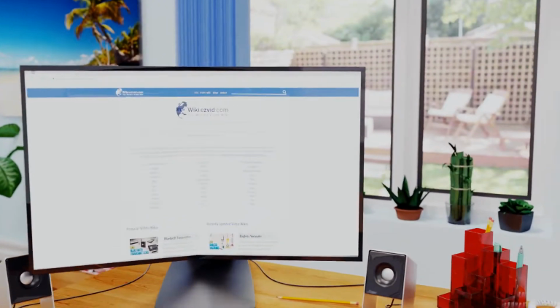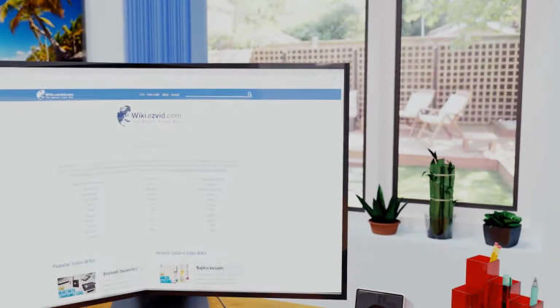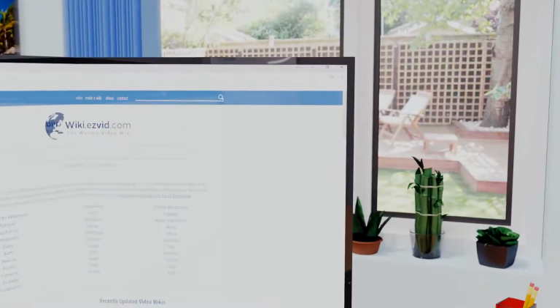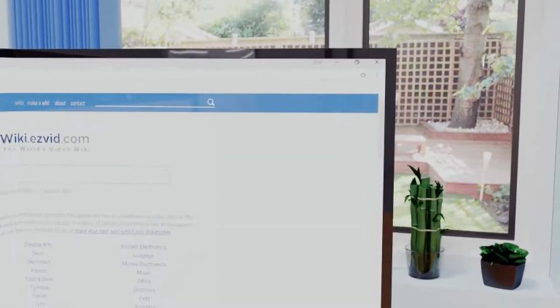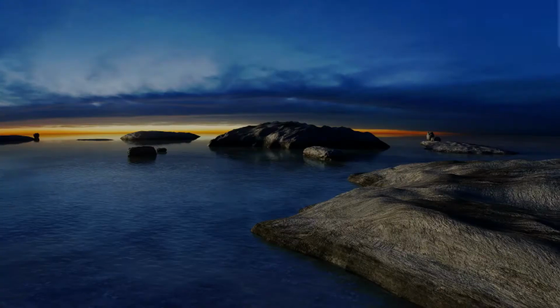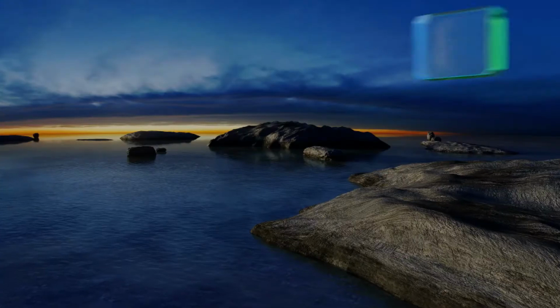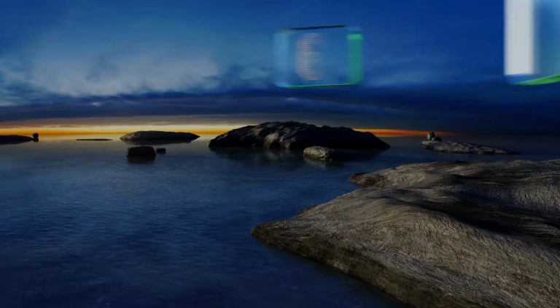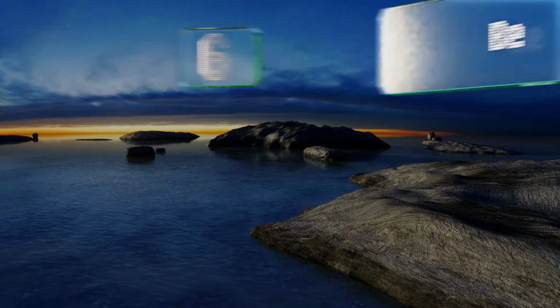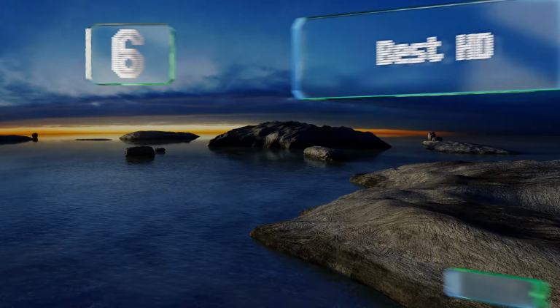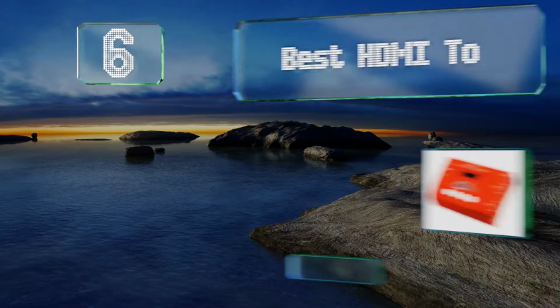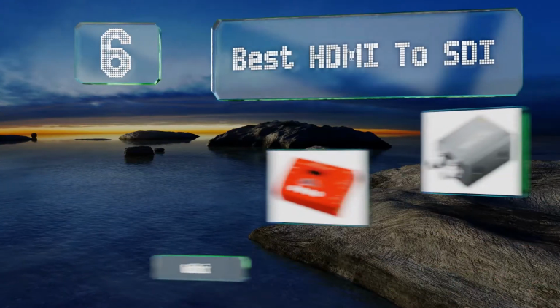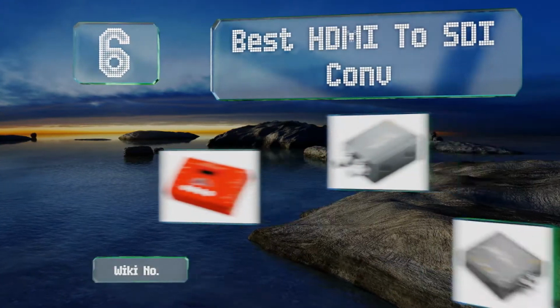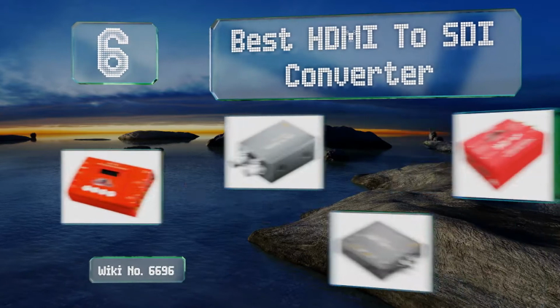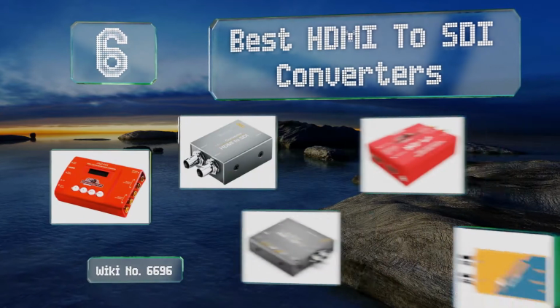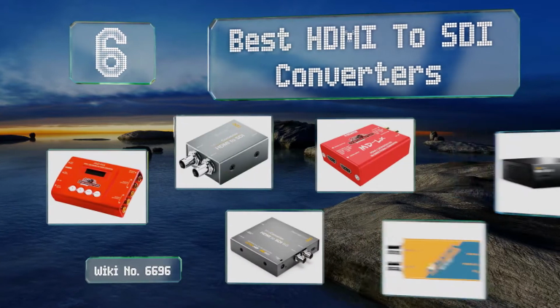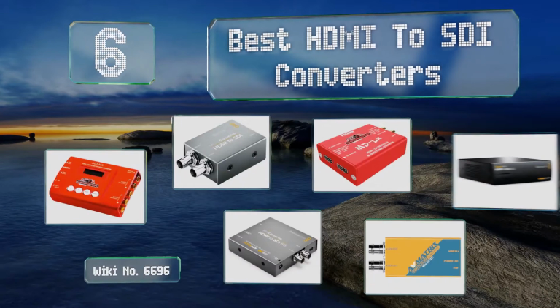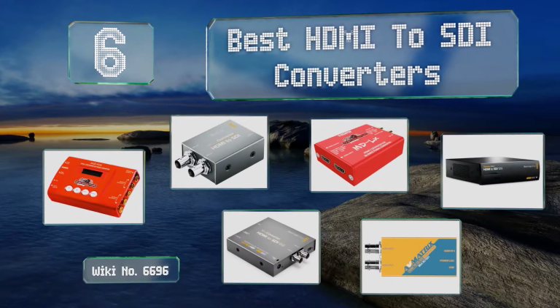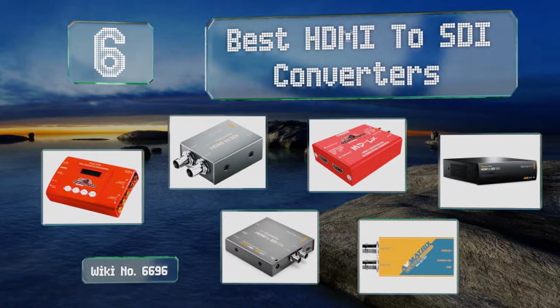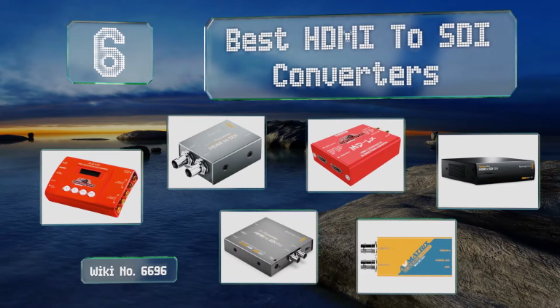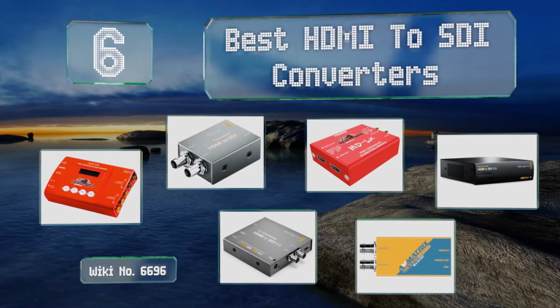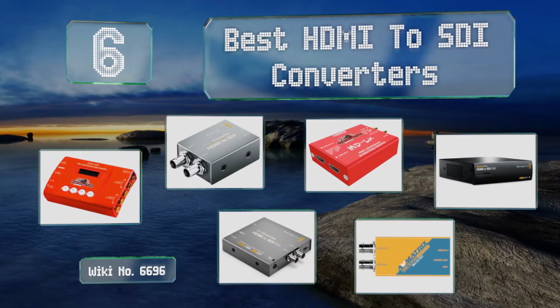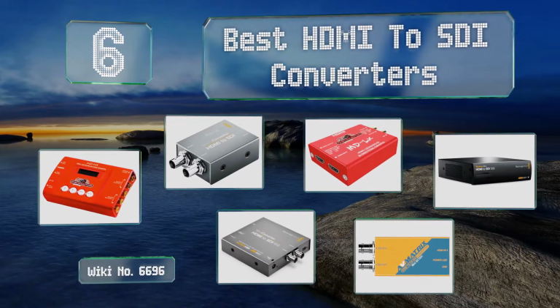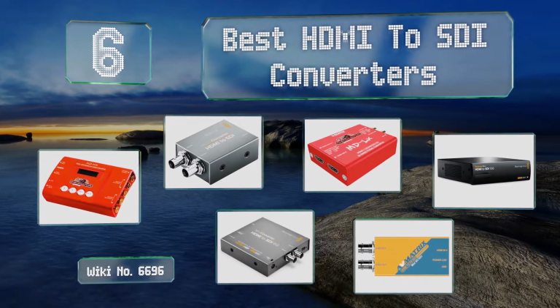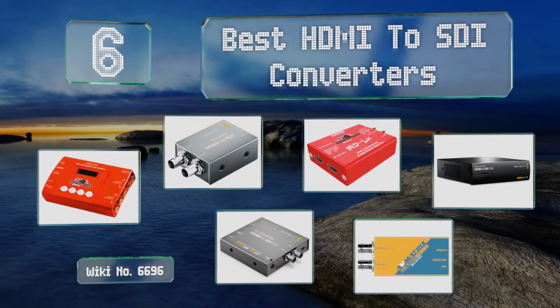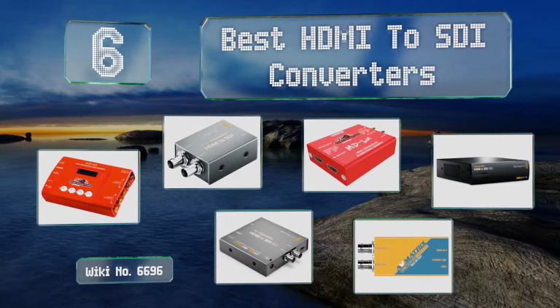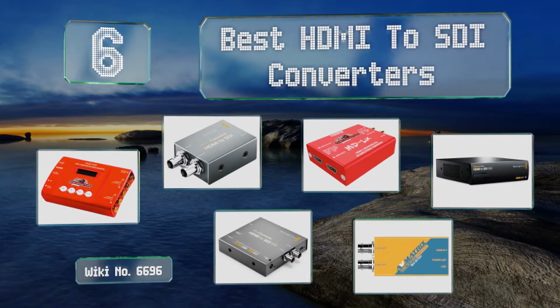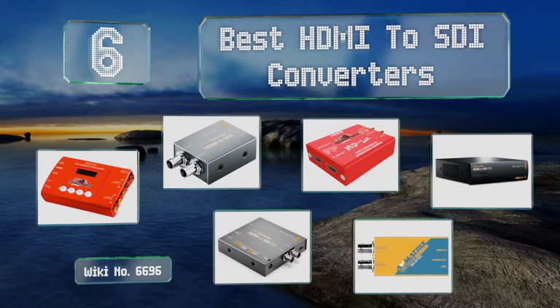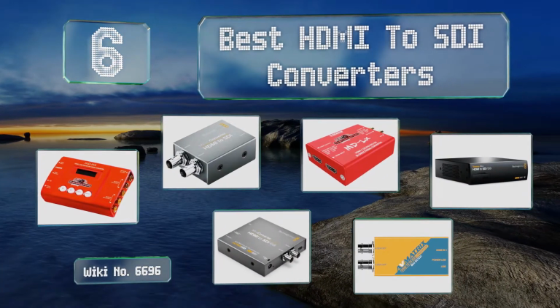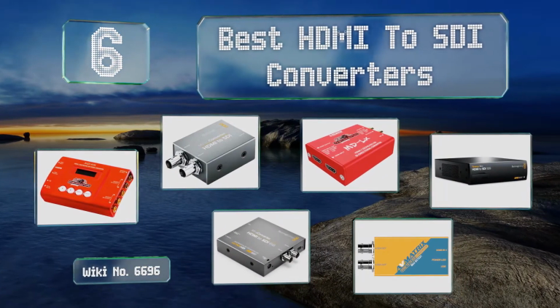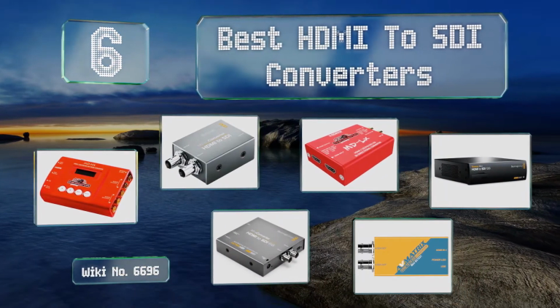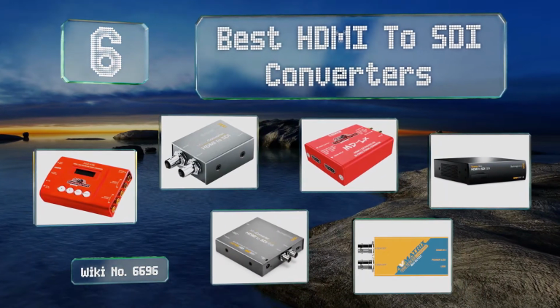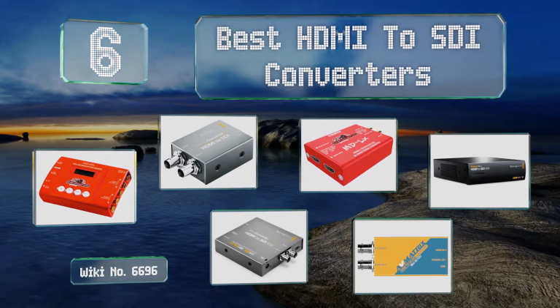EasyVid presents the six best HDMI to SDI converters. Let's get started with the list.